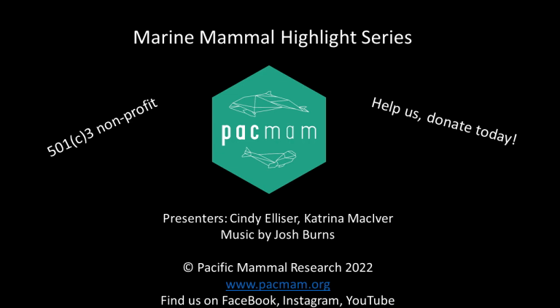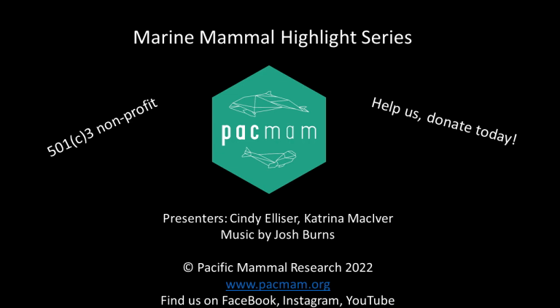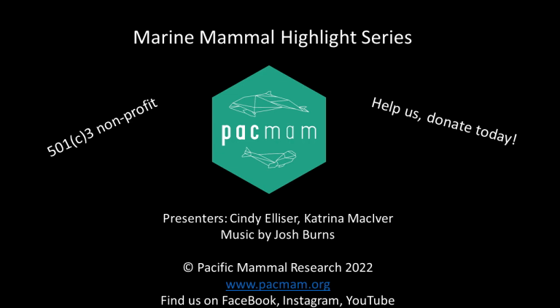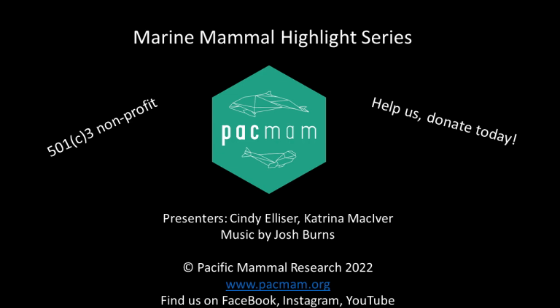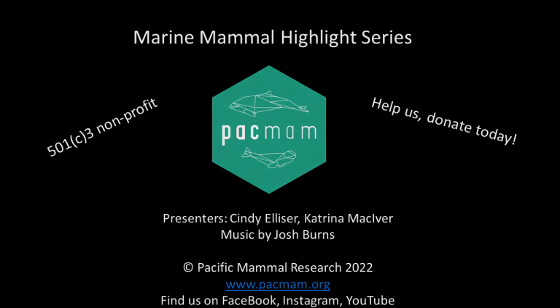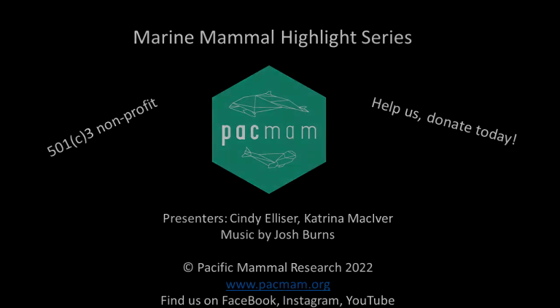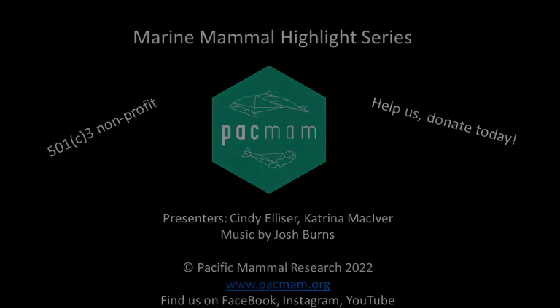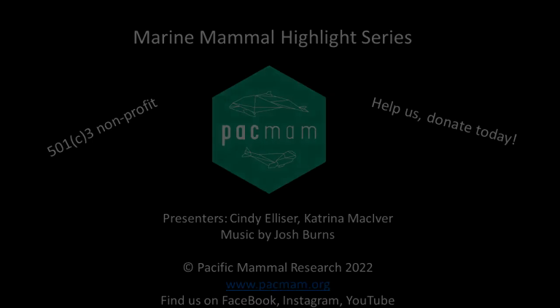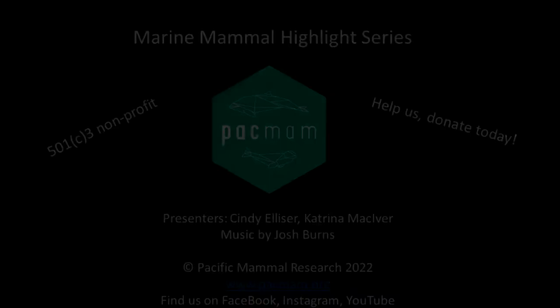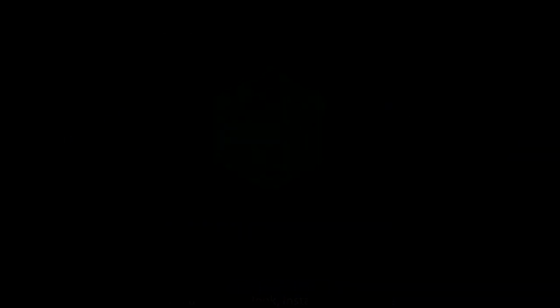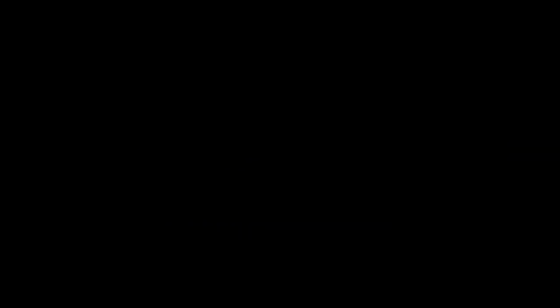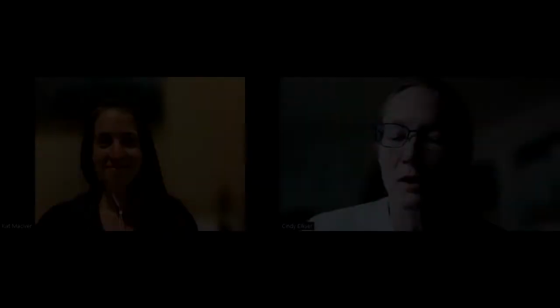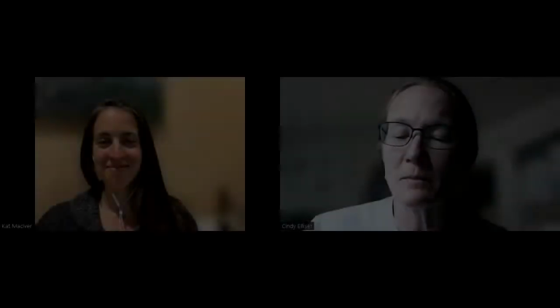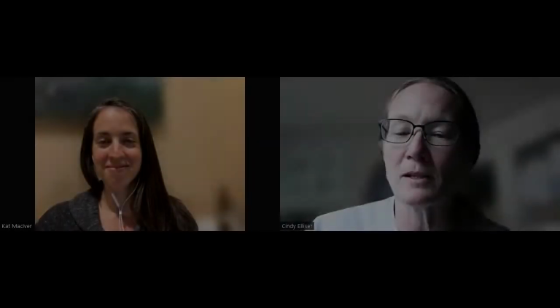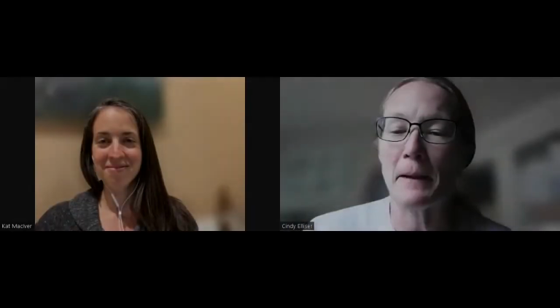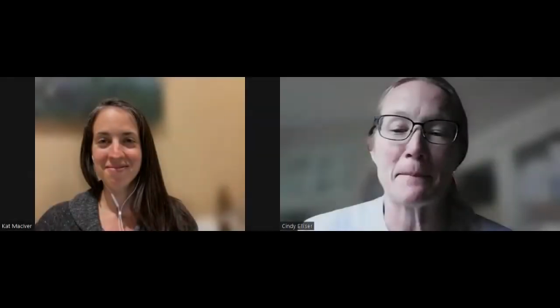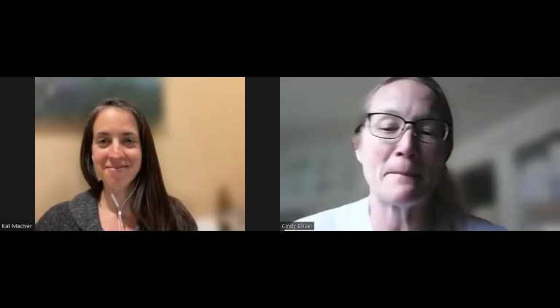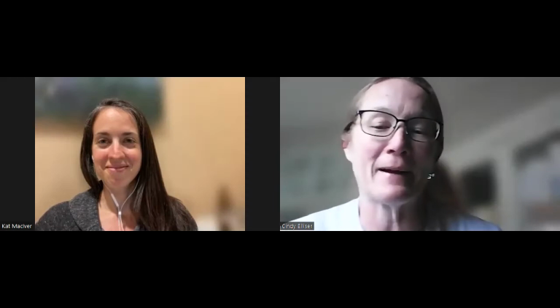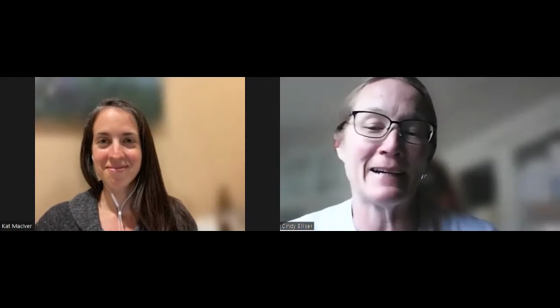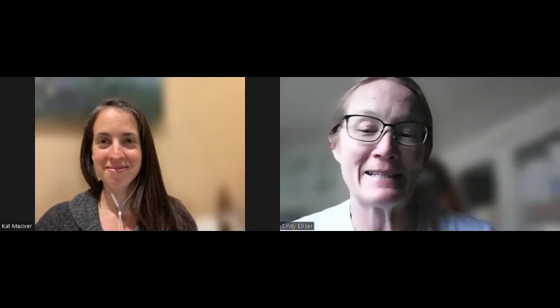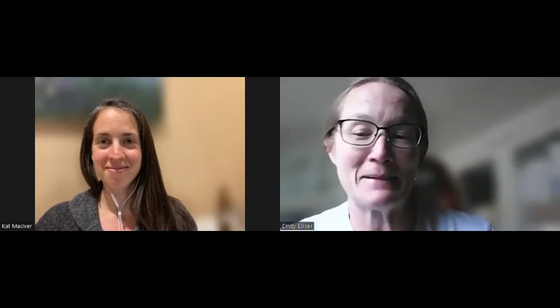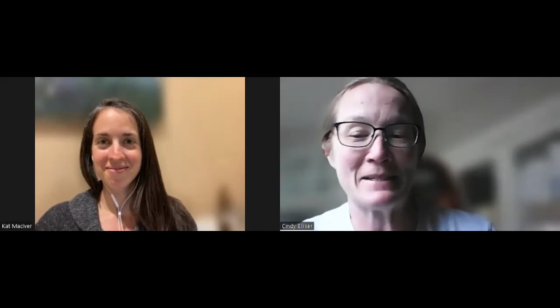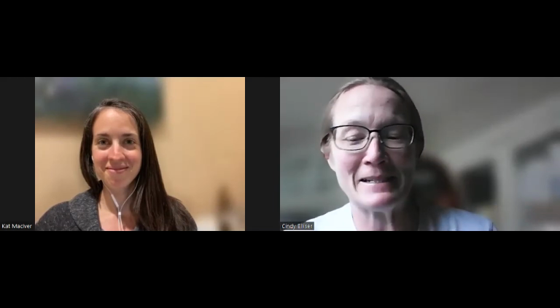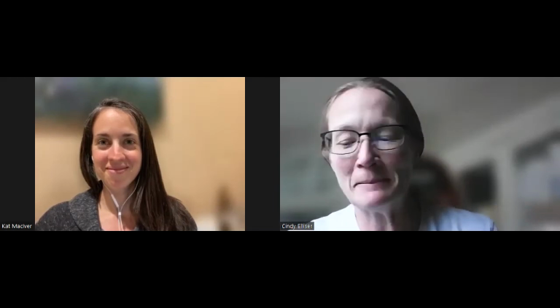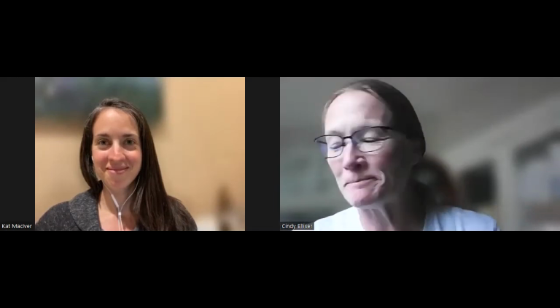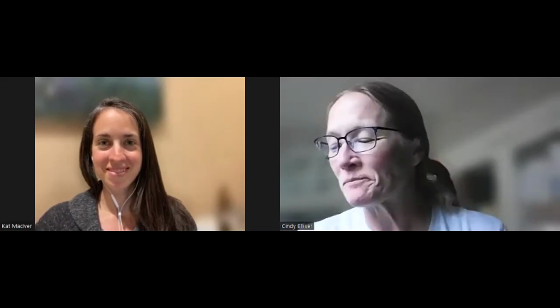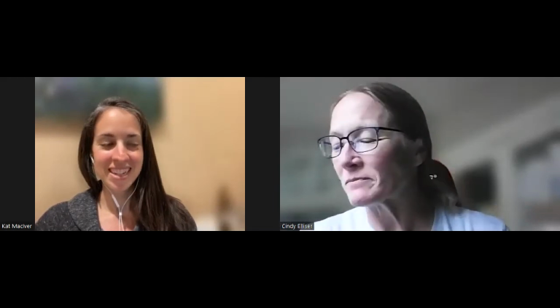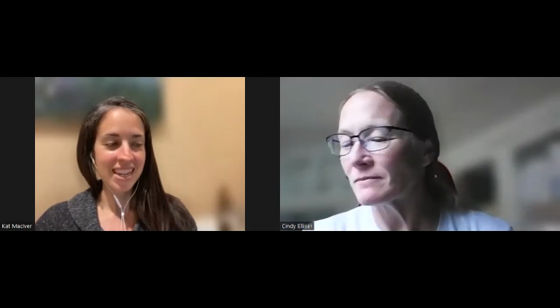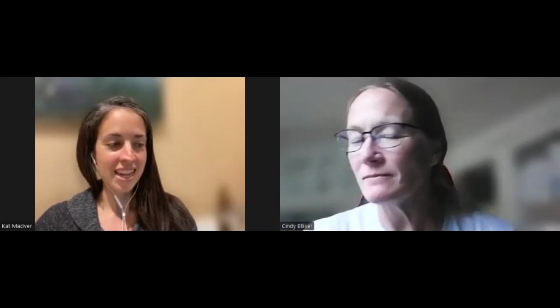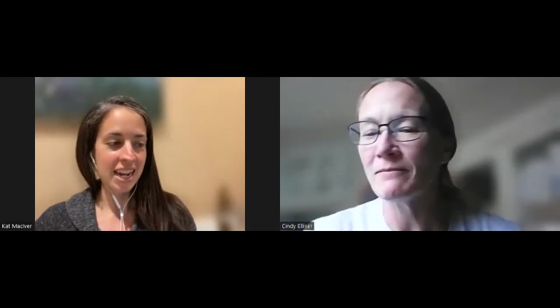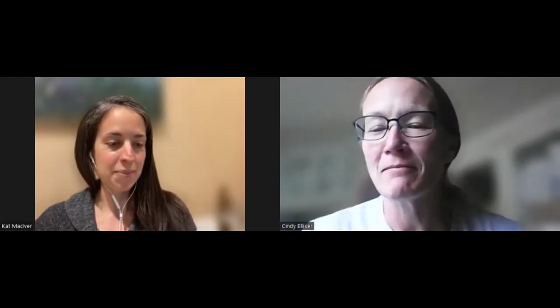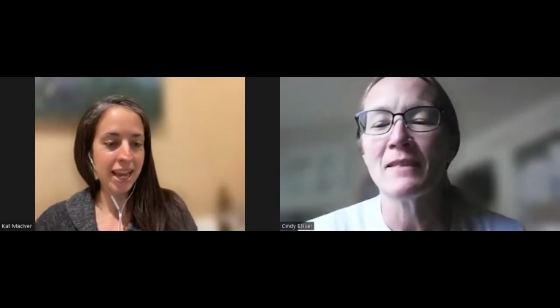And without further ado, welcome to the Pac-Man Podcast. I'm Cindy. And I'm Kat.